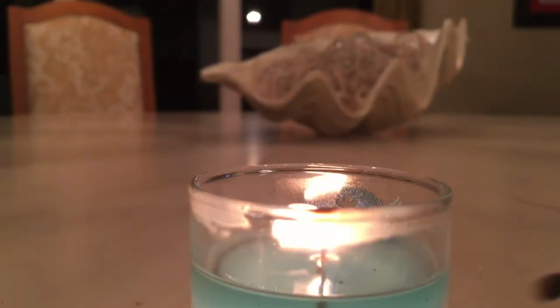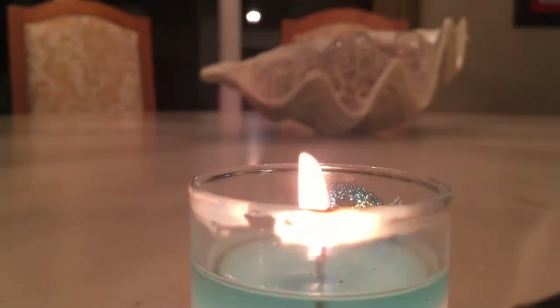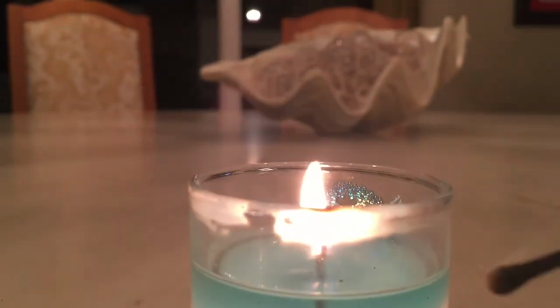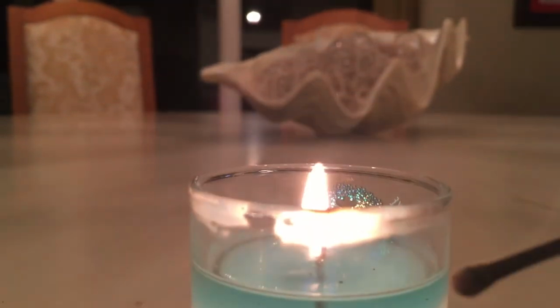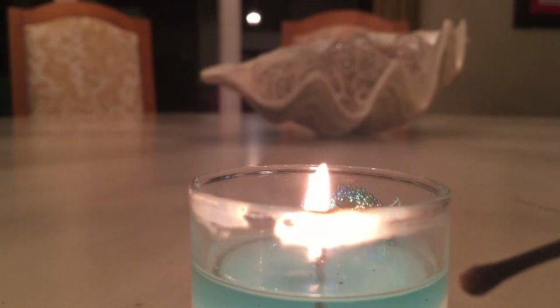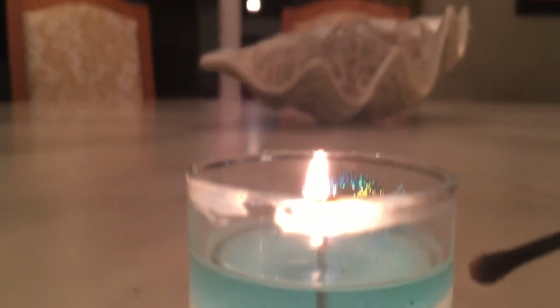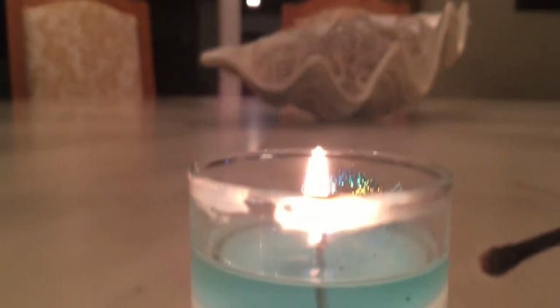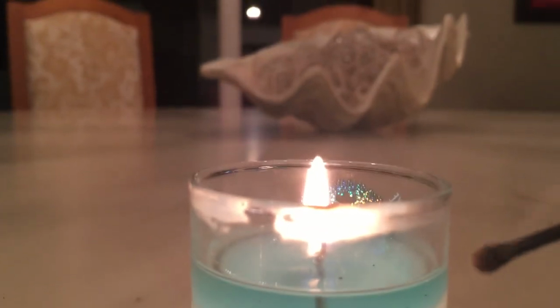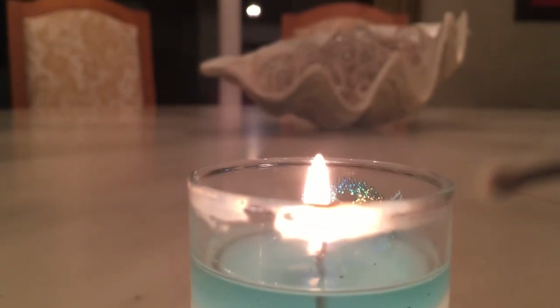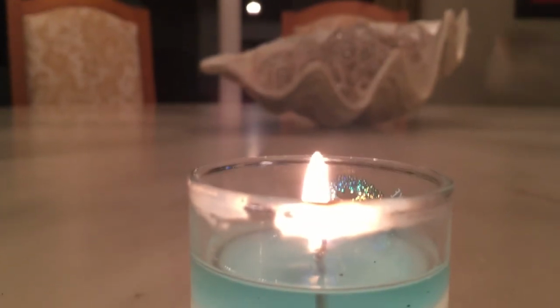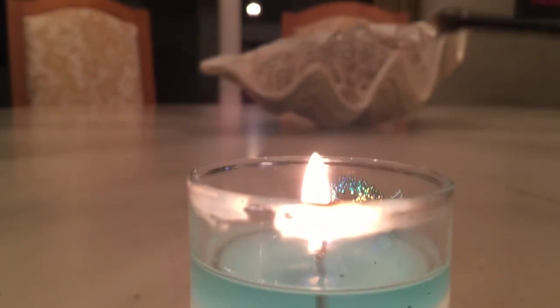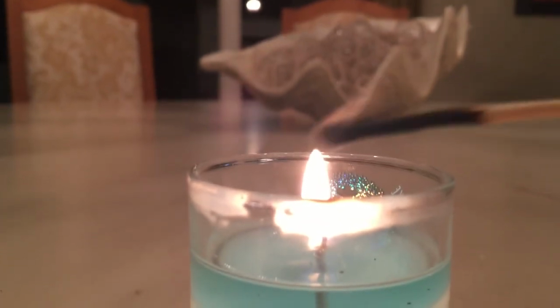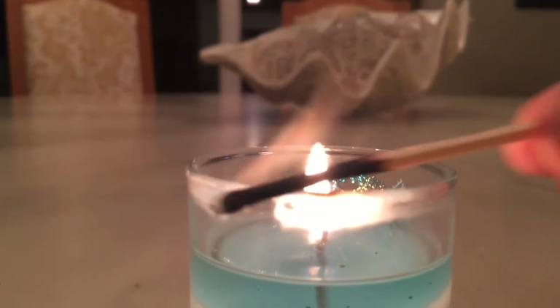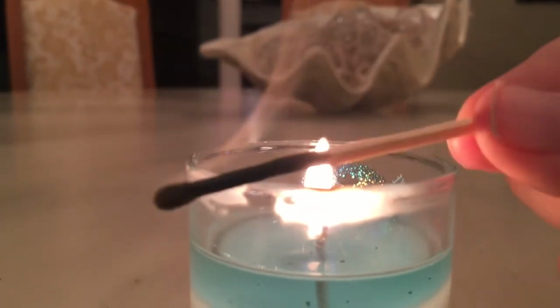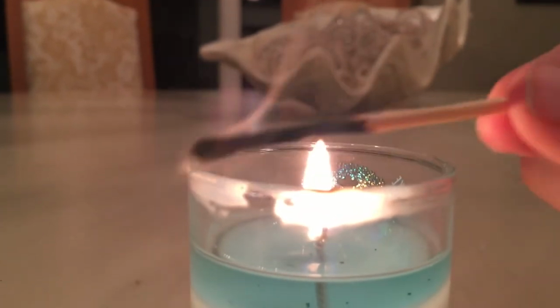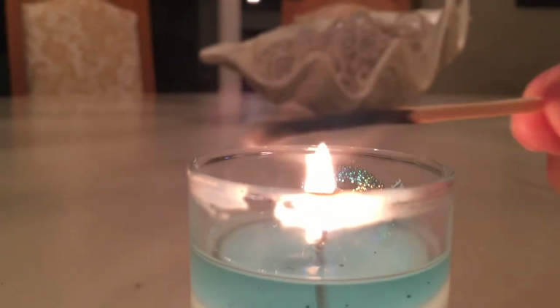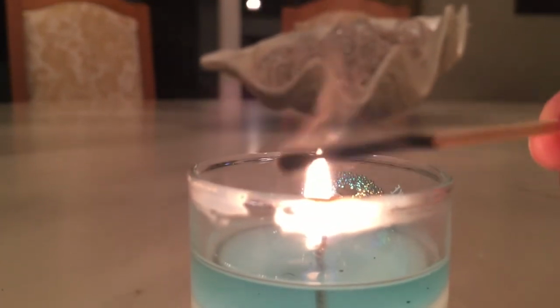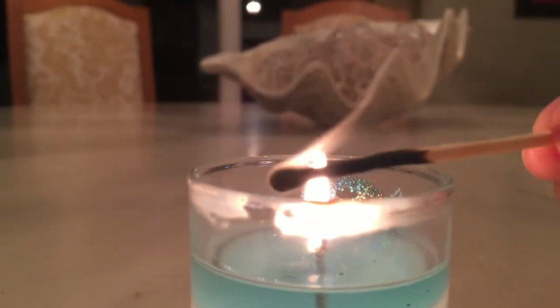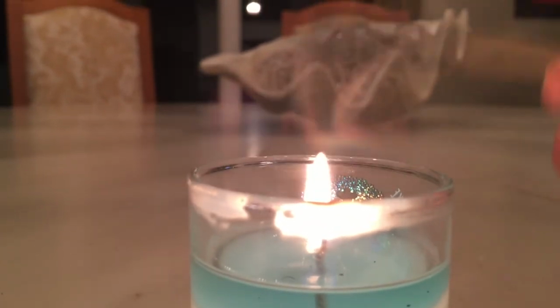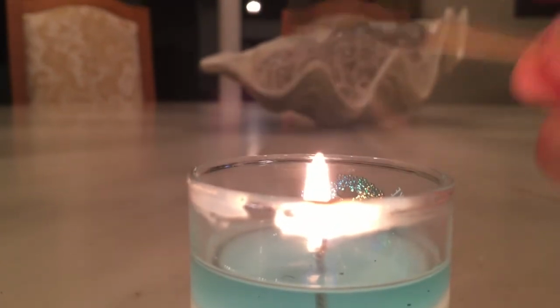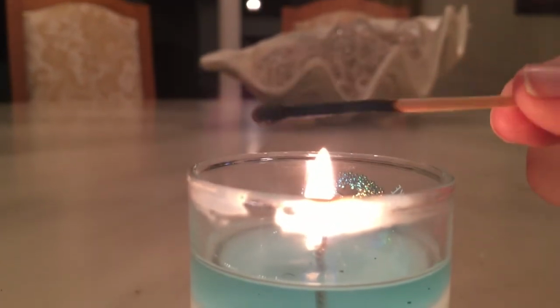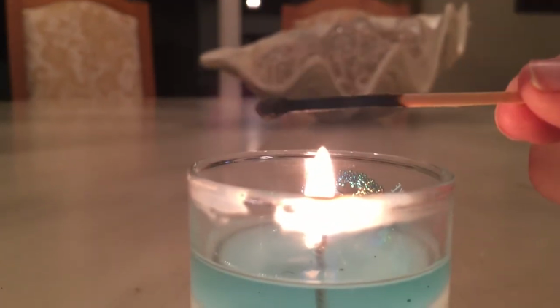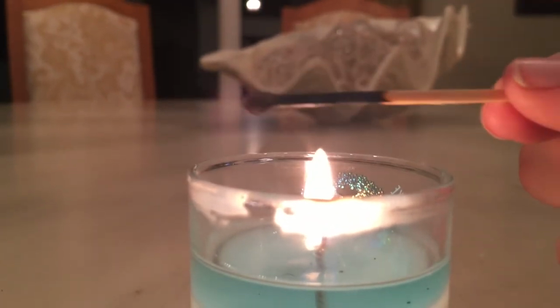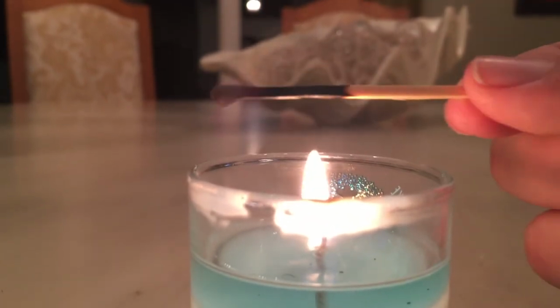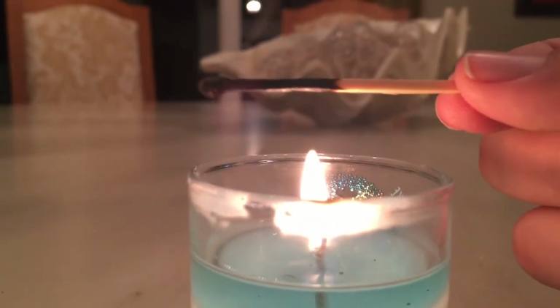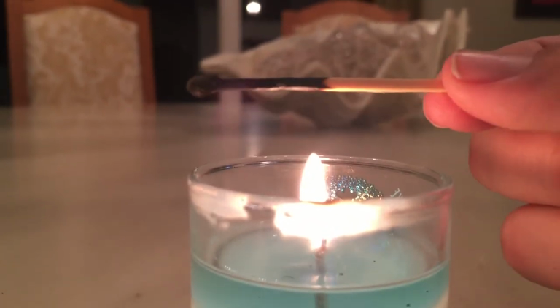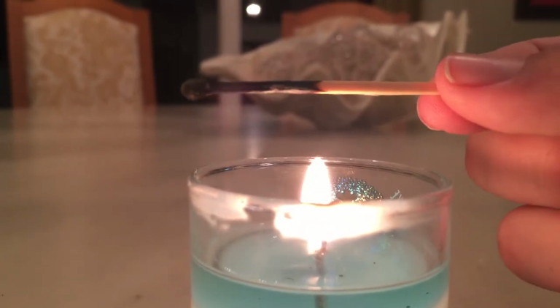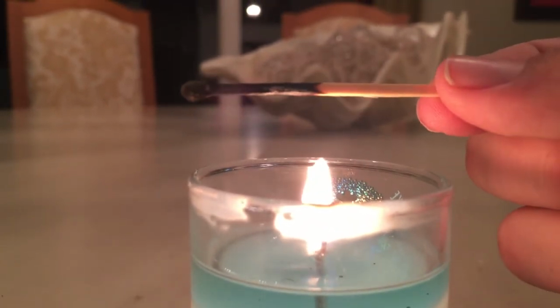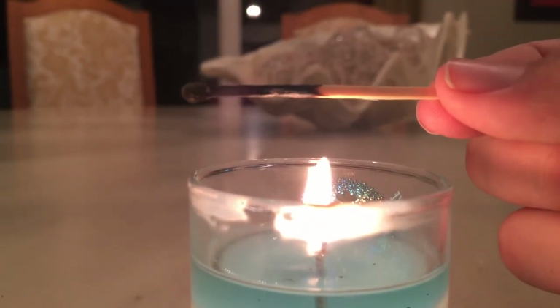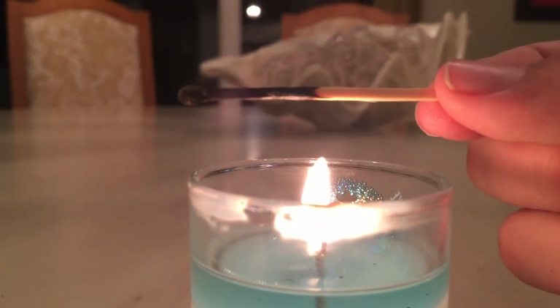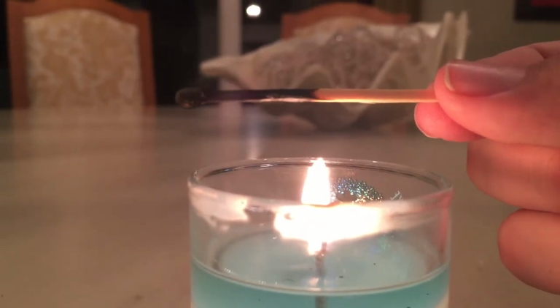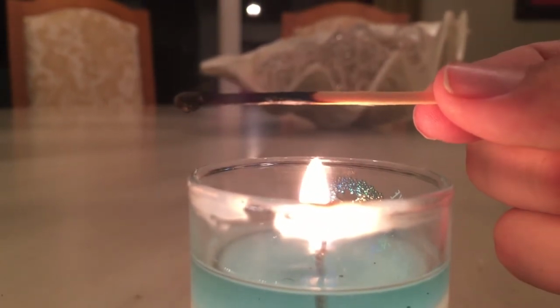Thank you guys for watching. Hope you enjoyed this — how to light a match, not even touching the flame.